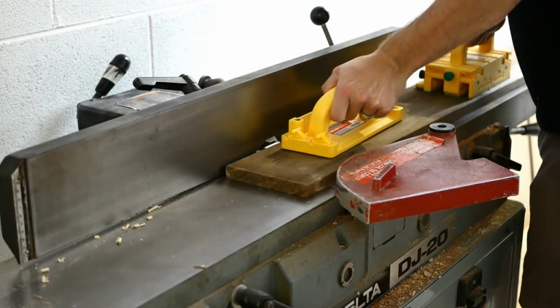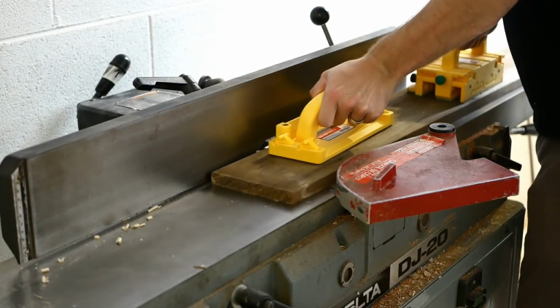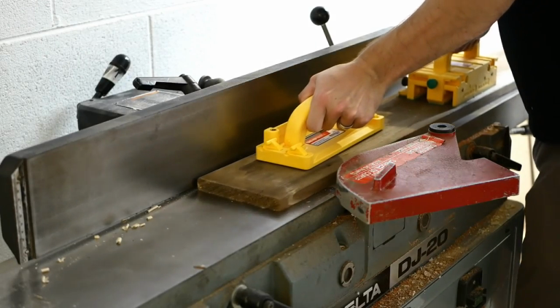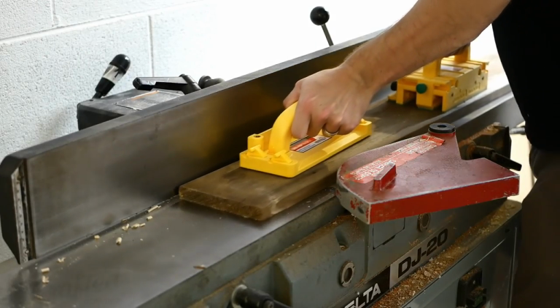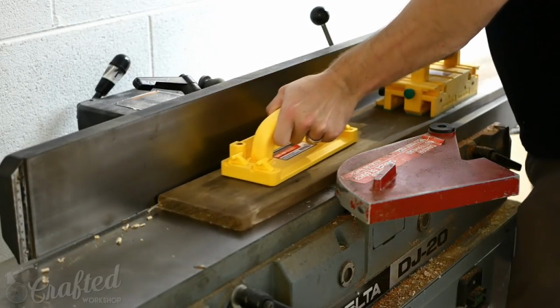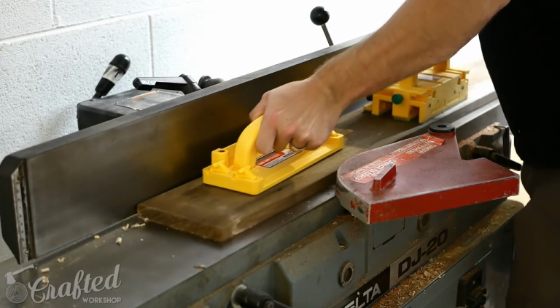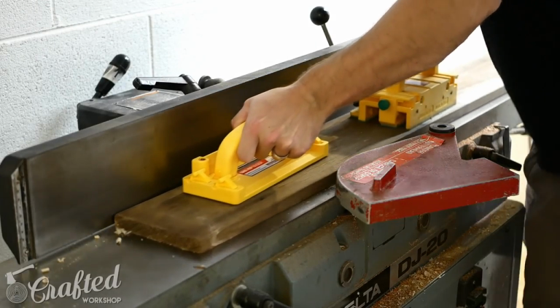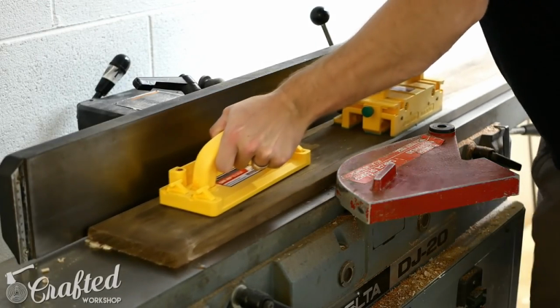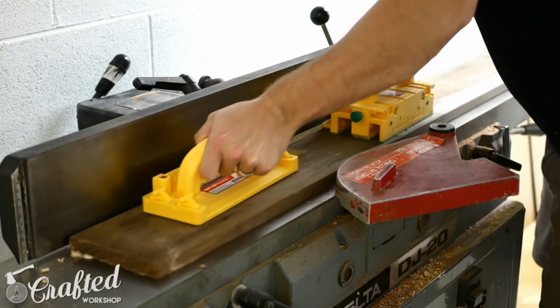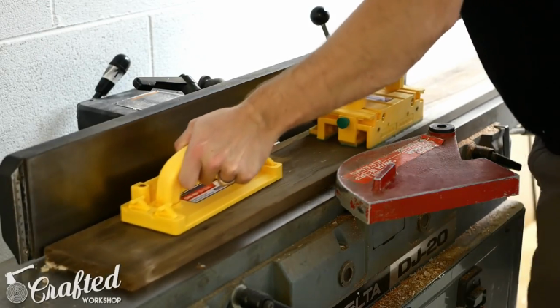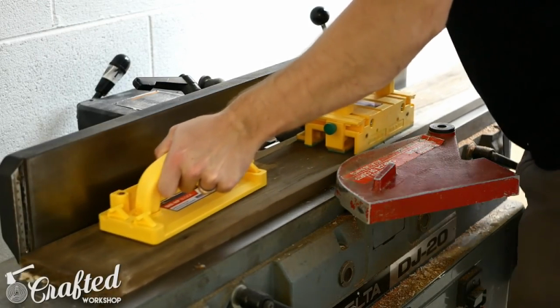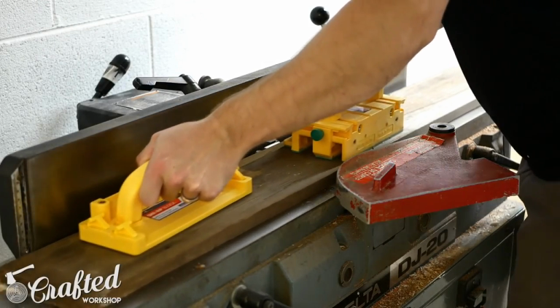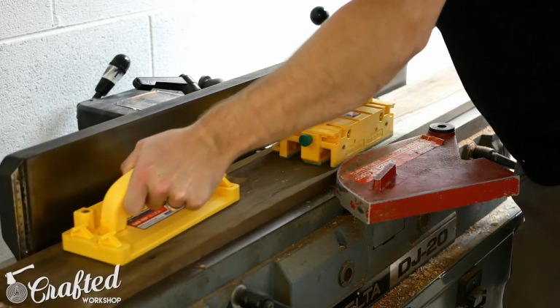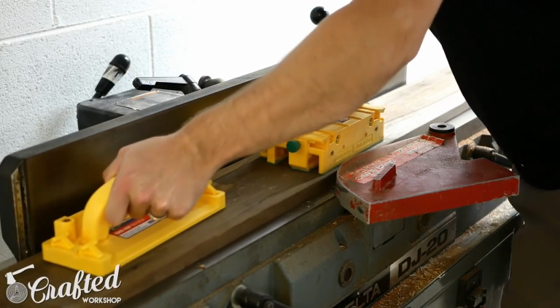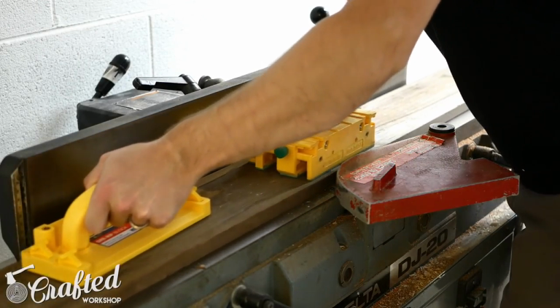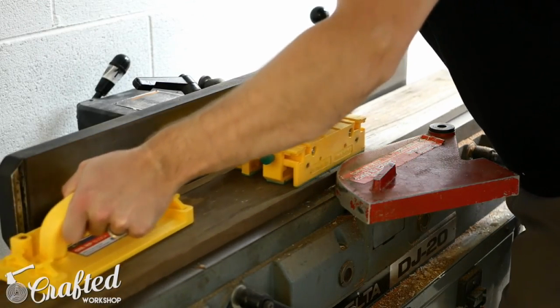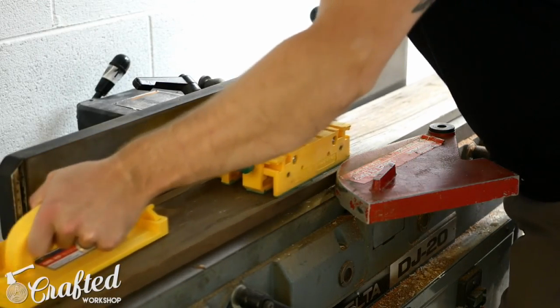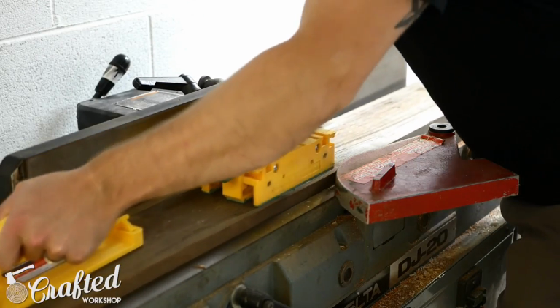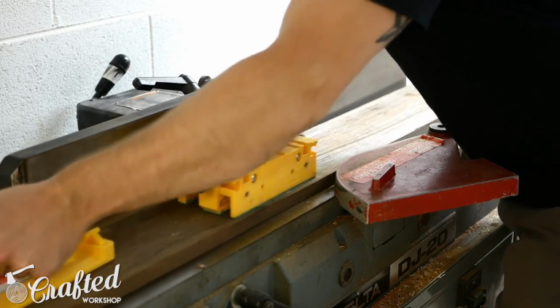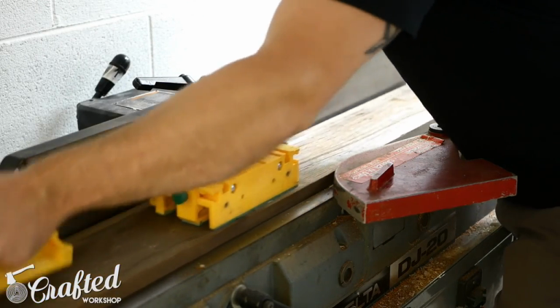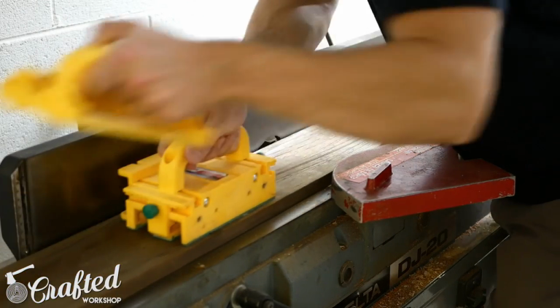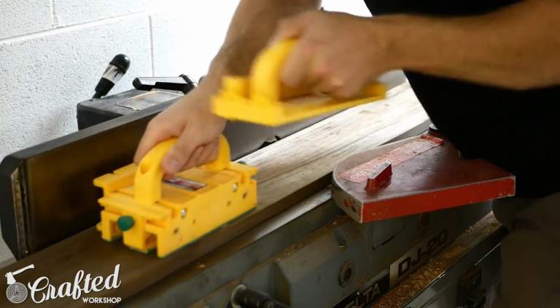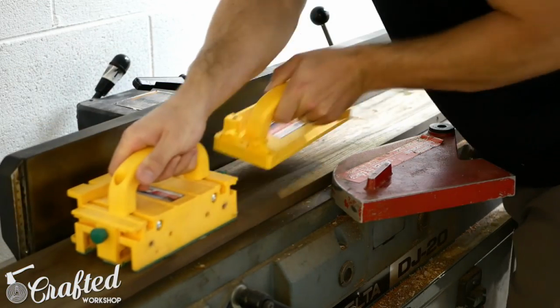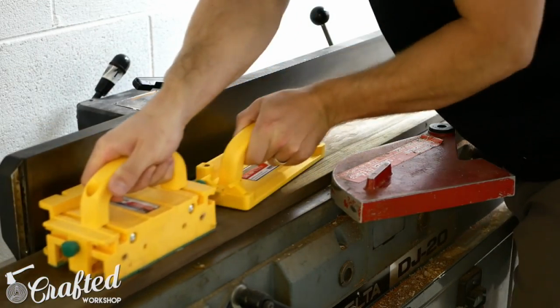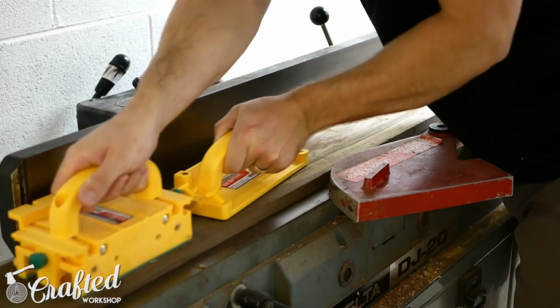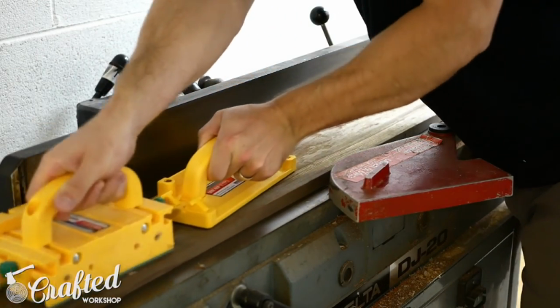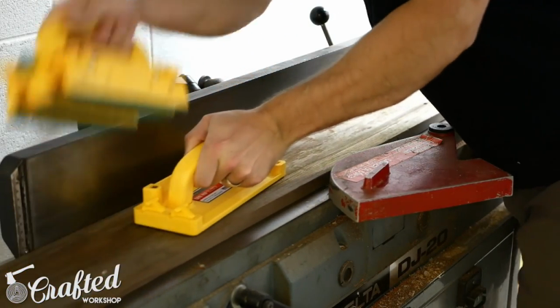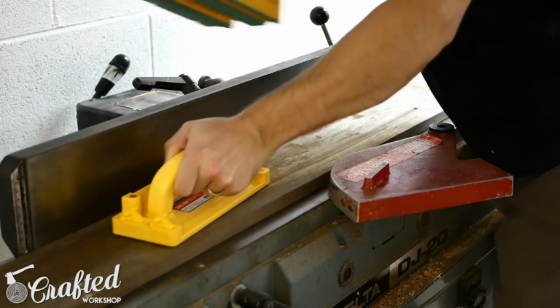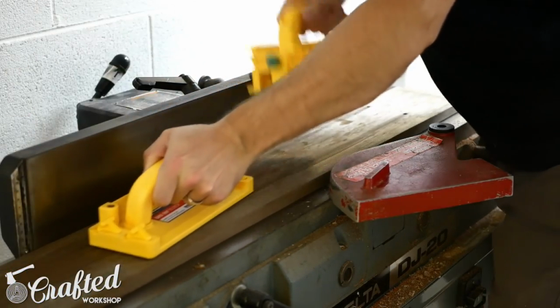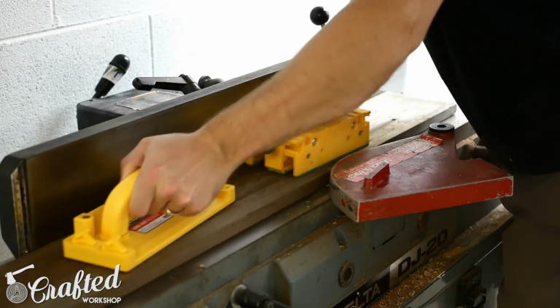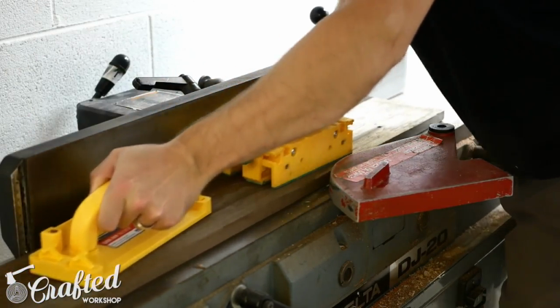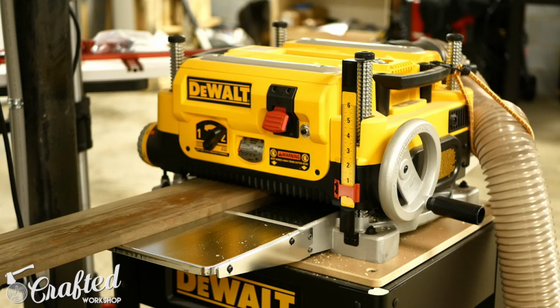I decided to use some more of the old redwood fencing my dad had given me for this build. The first step was milling the wood to size.